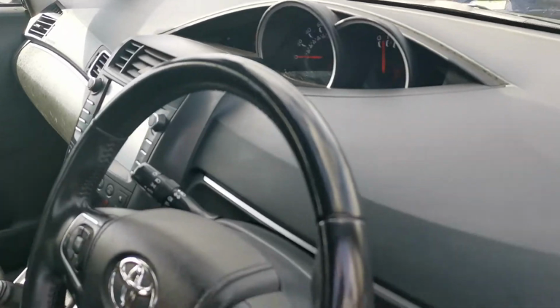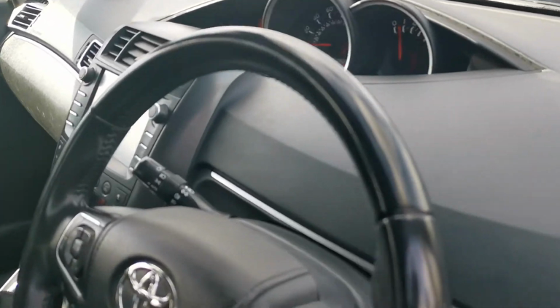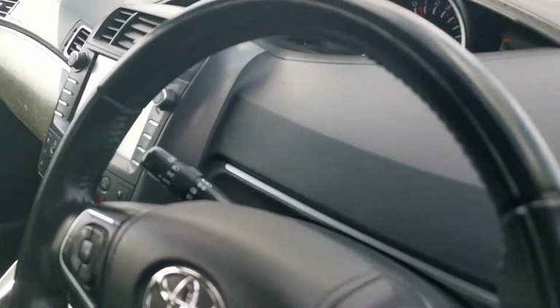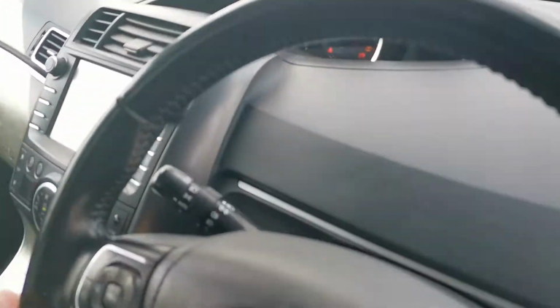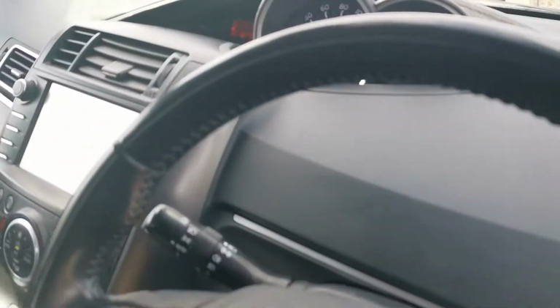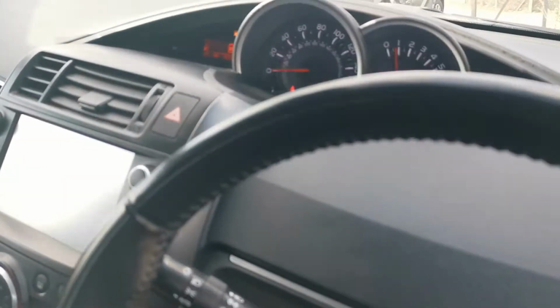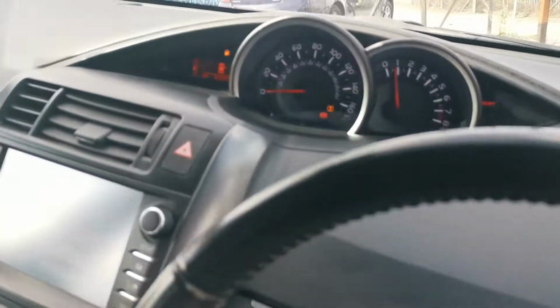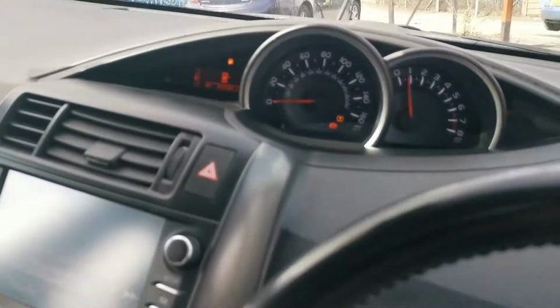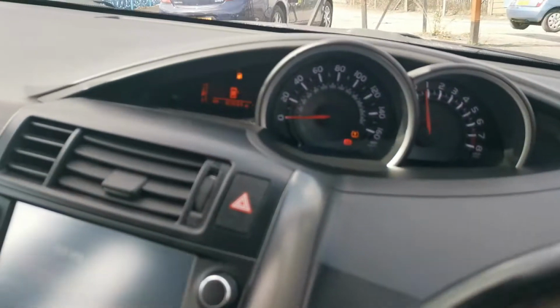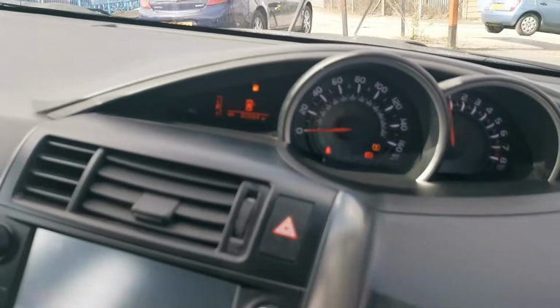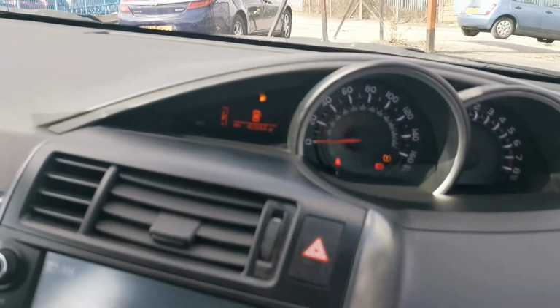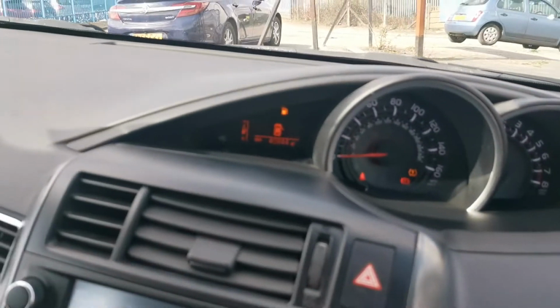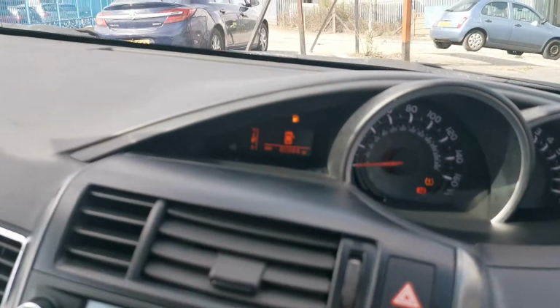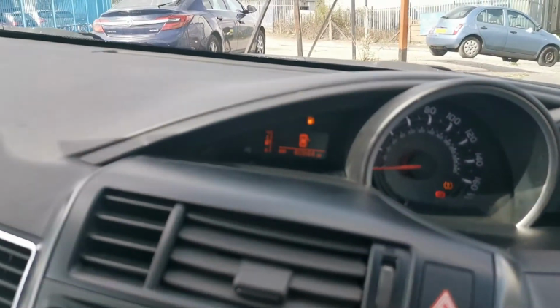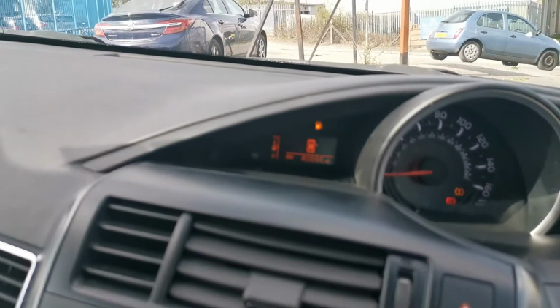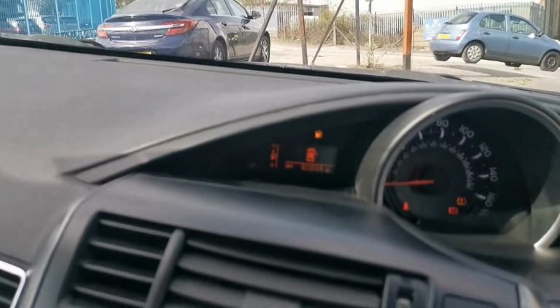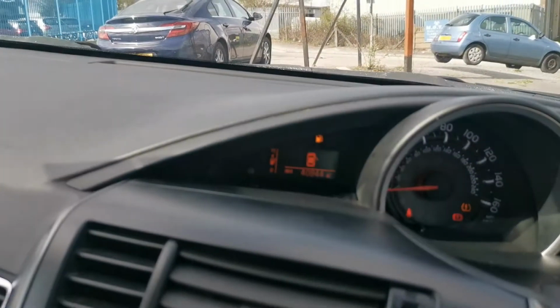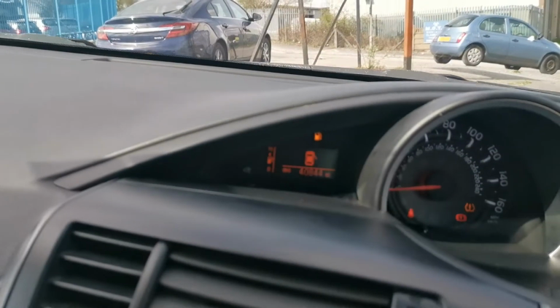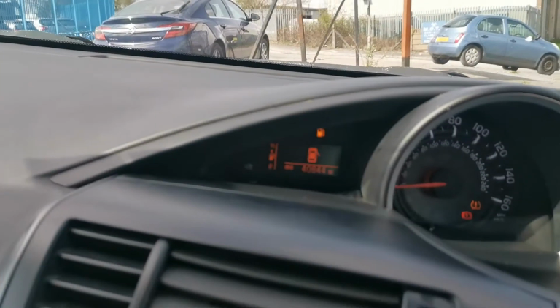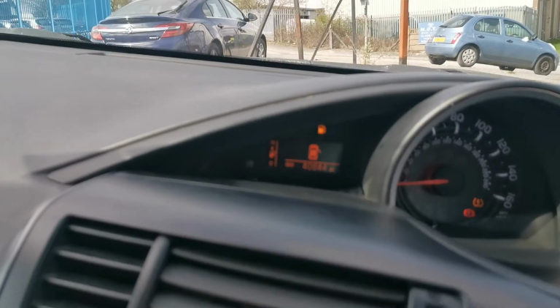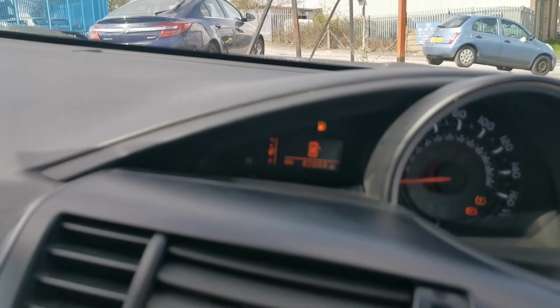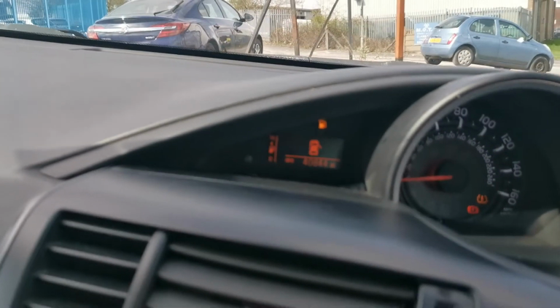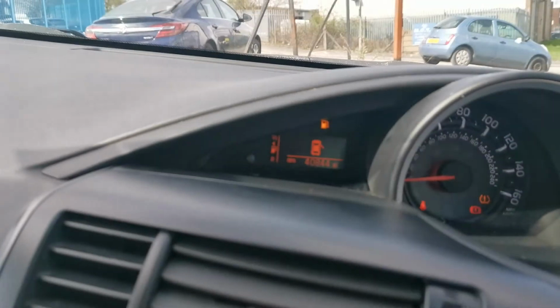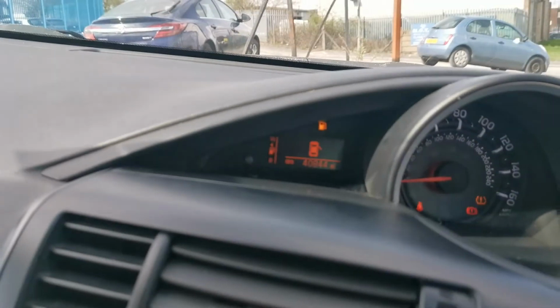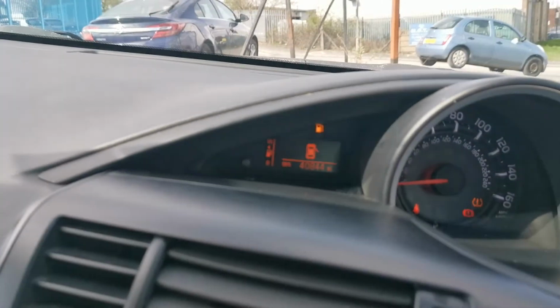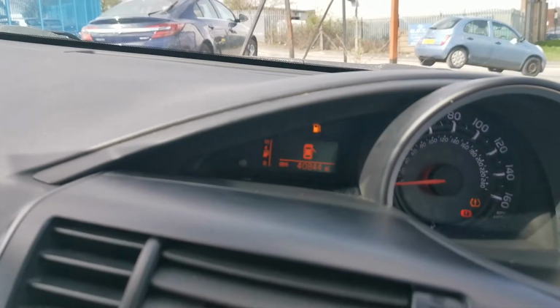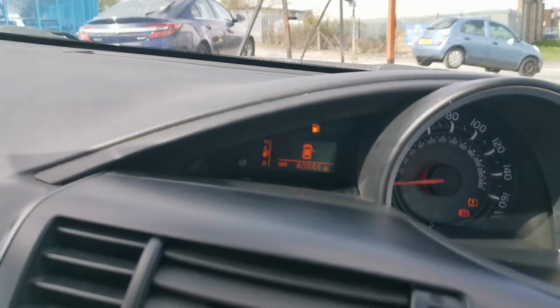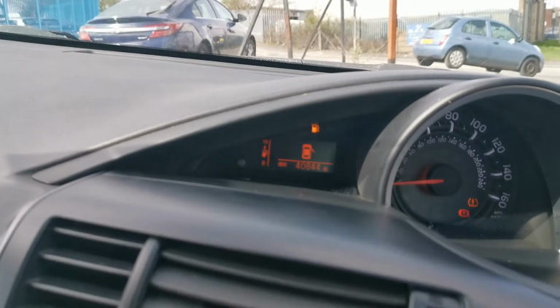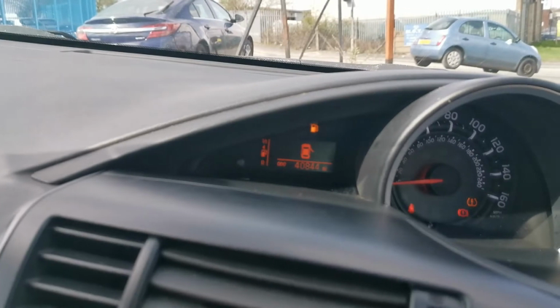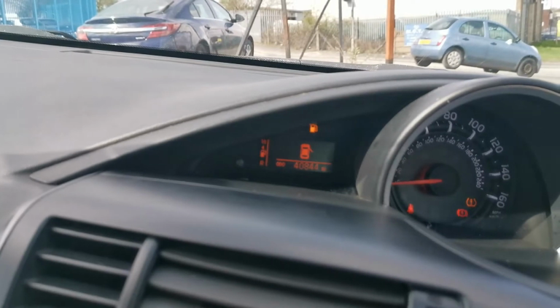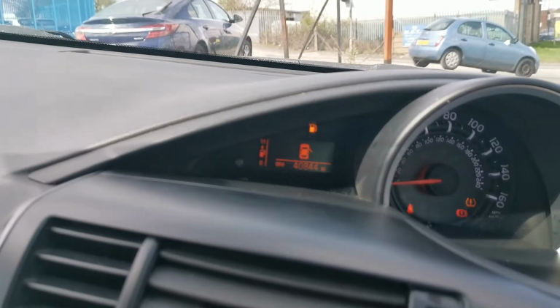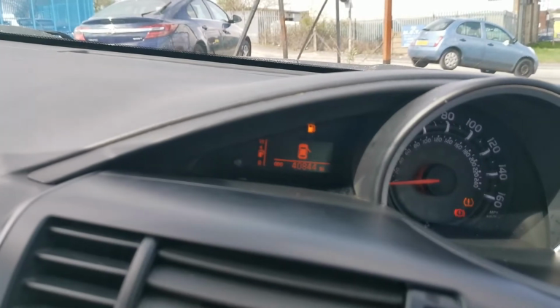Let's go inside. It's got 40,000 miles on the clock.